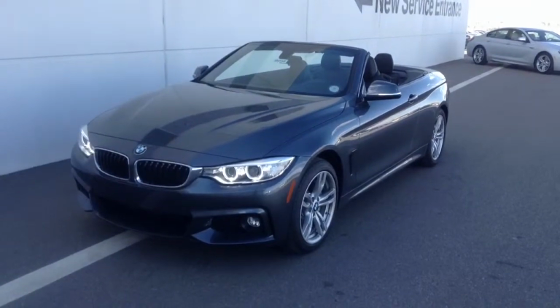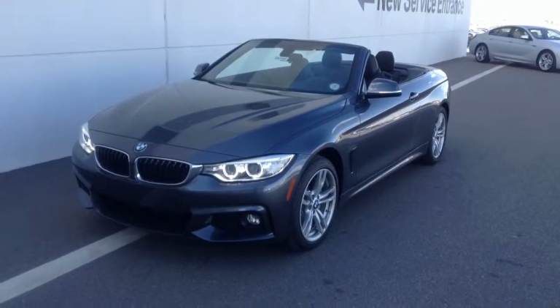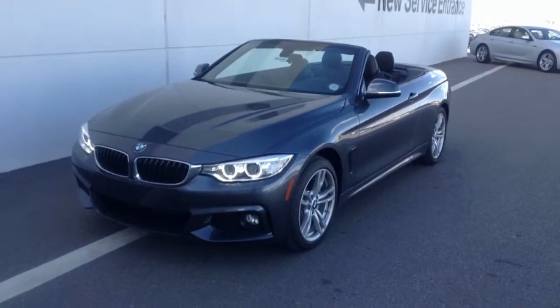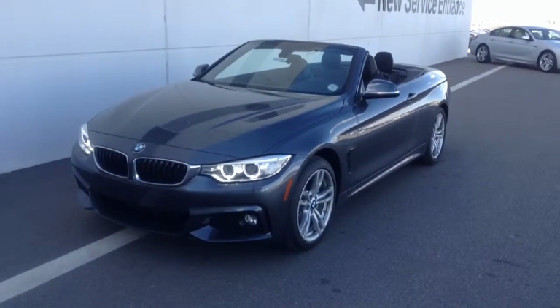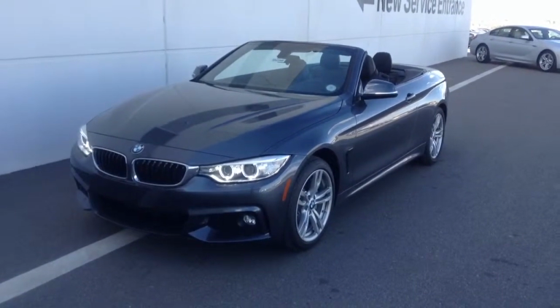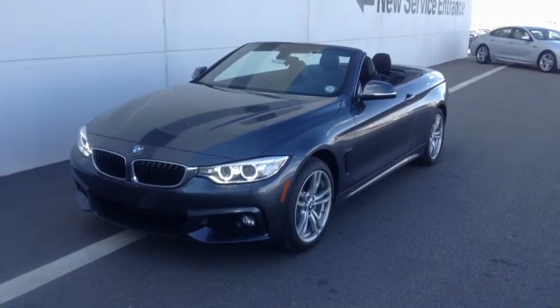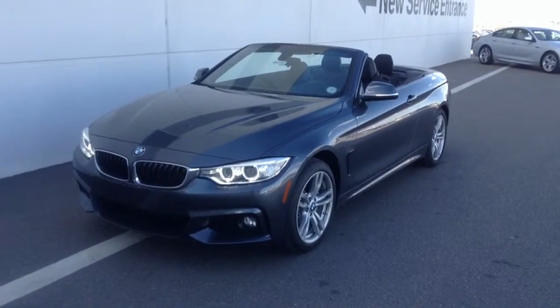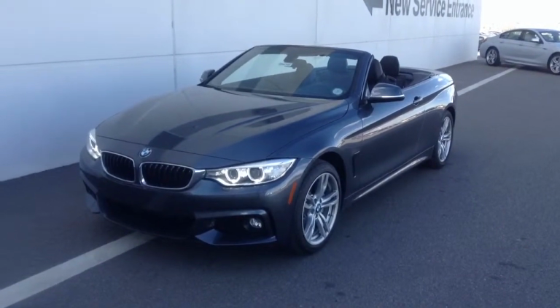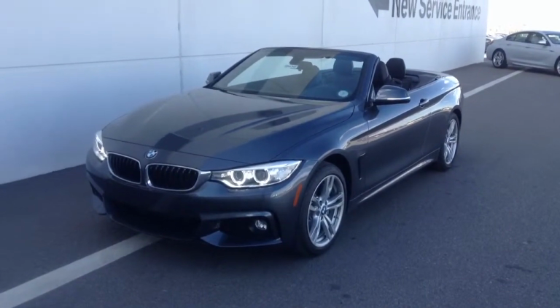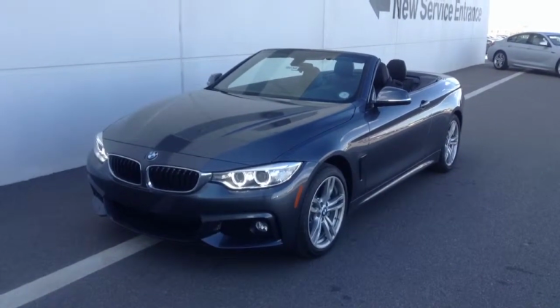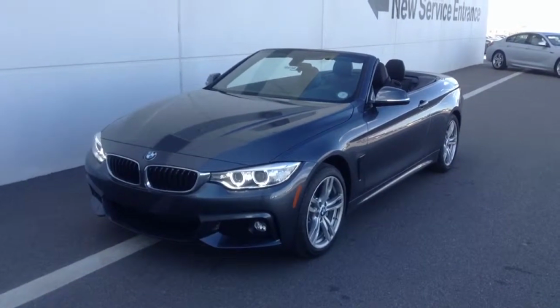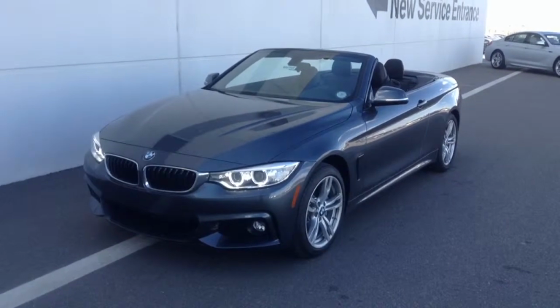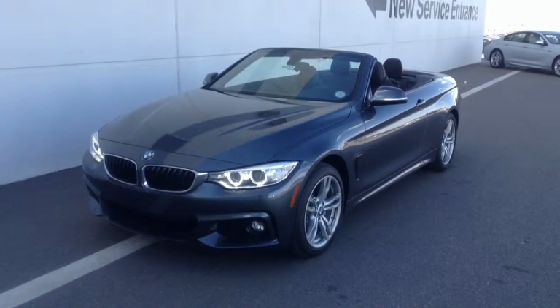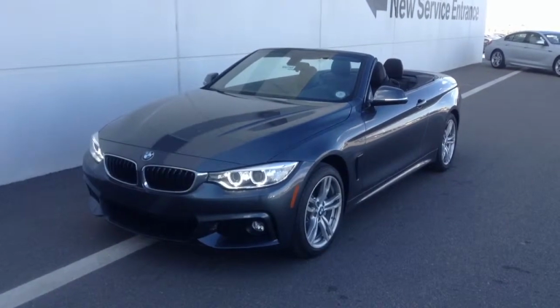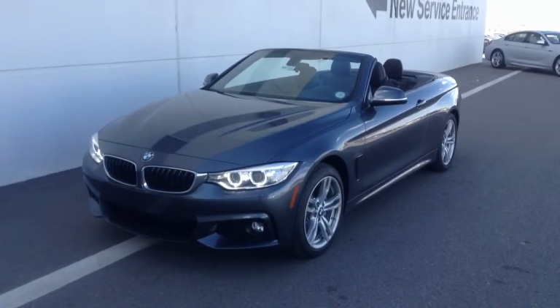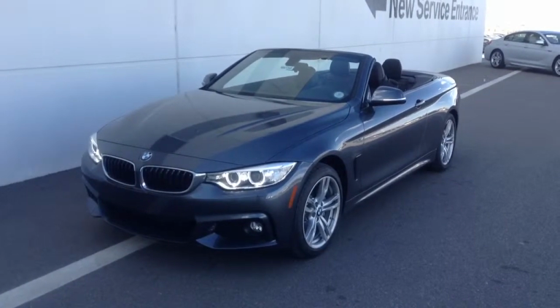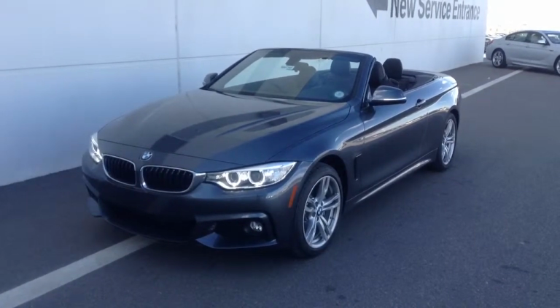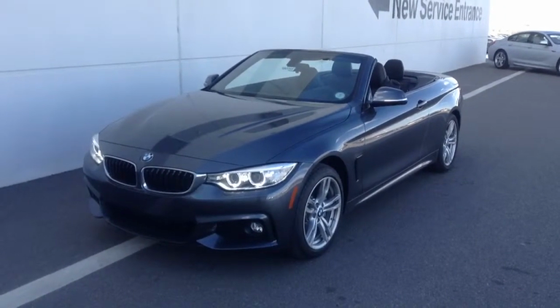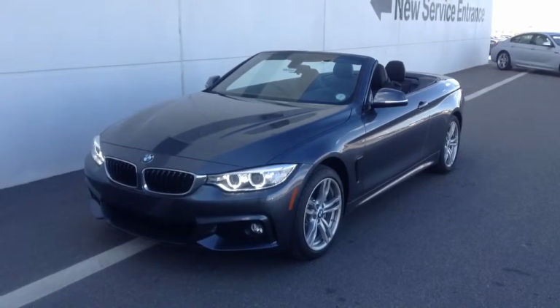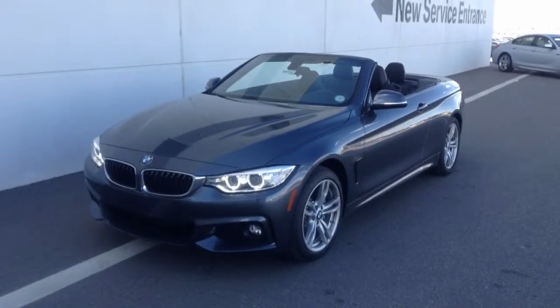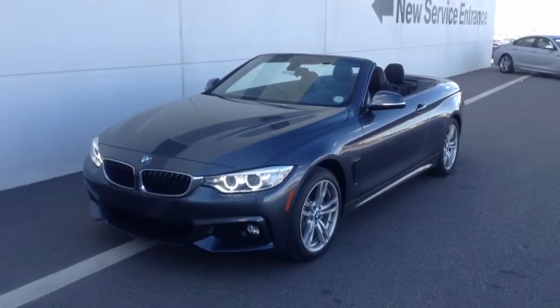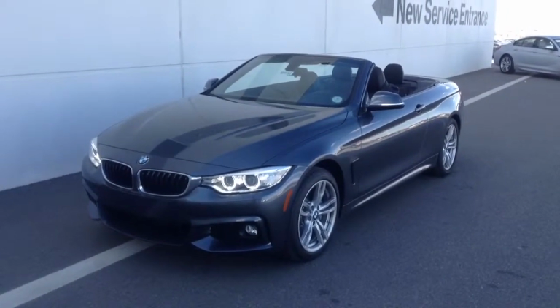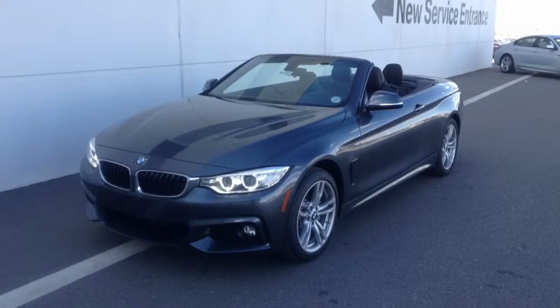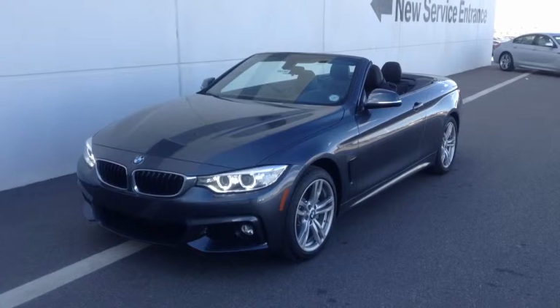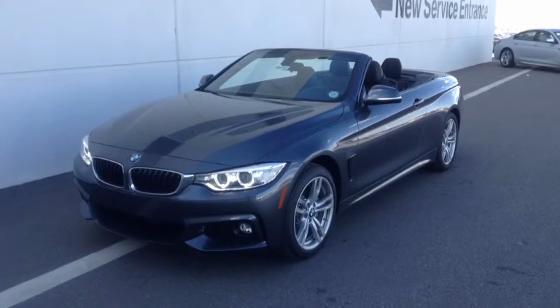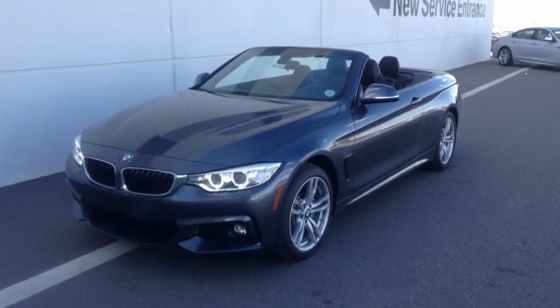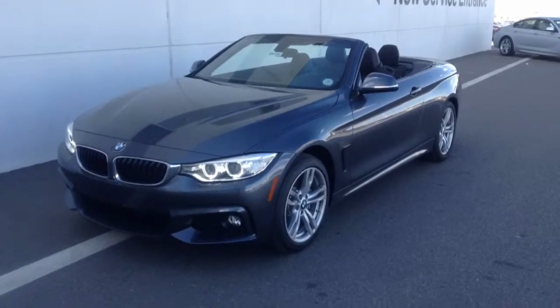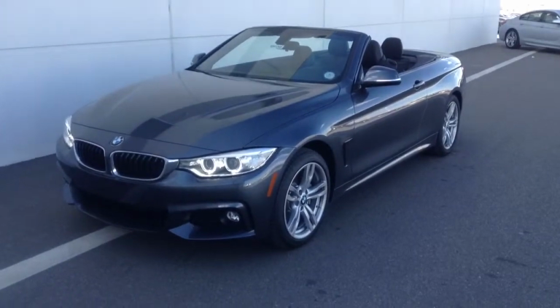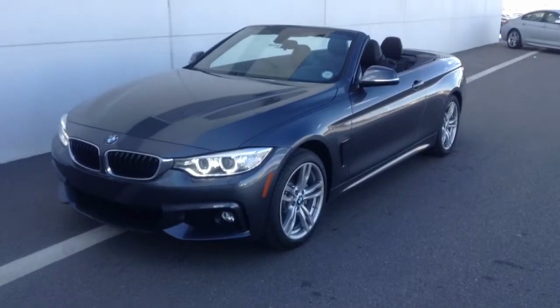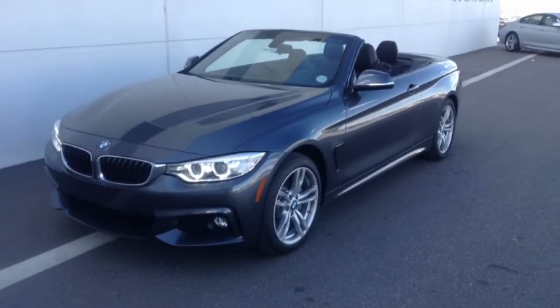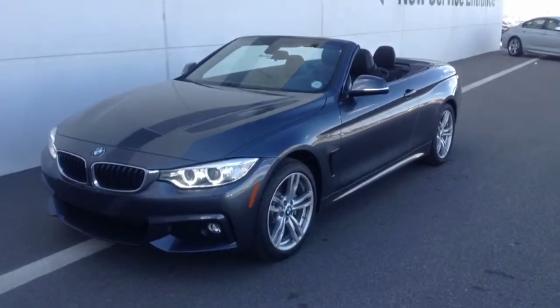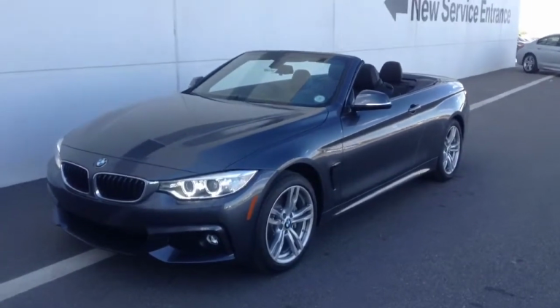Hello, Jeff Tucker down here at Chomp BMW. I just wanted to send you a quick video of the new 4 series convertible. This is an awesome car.